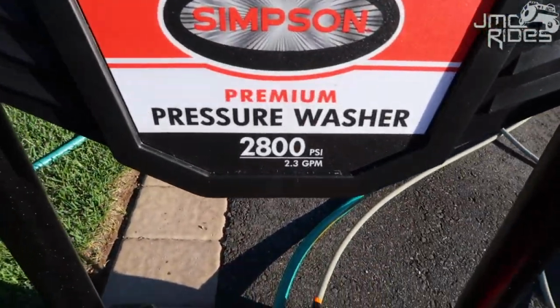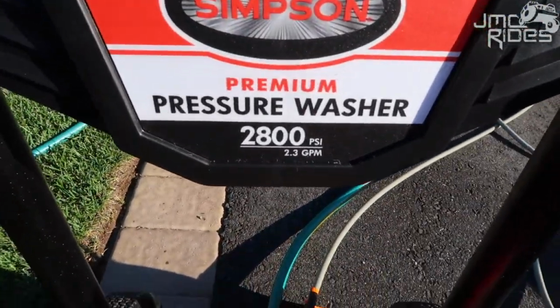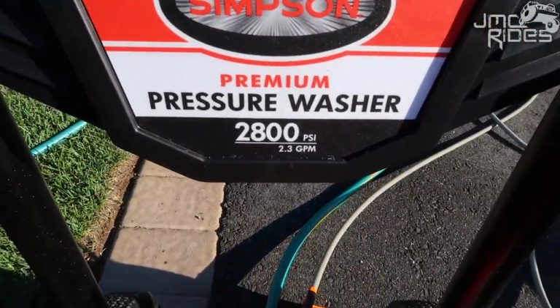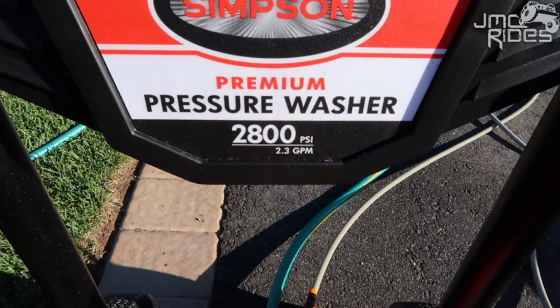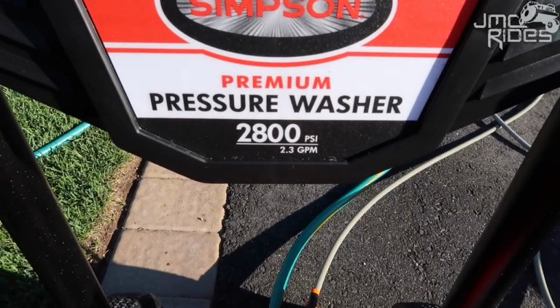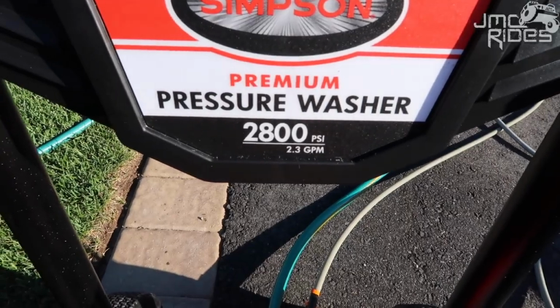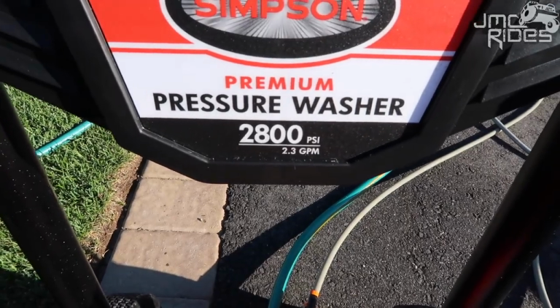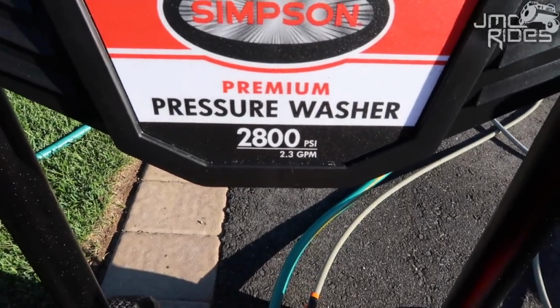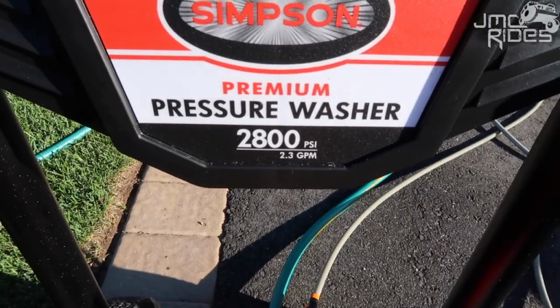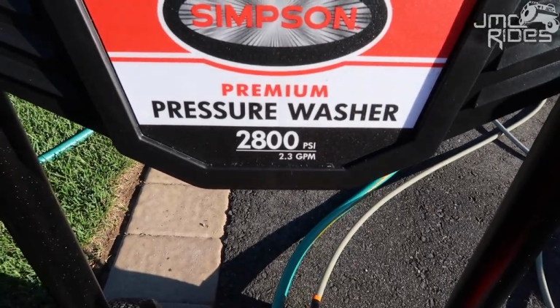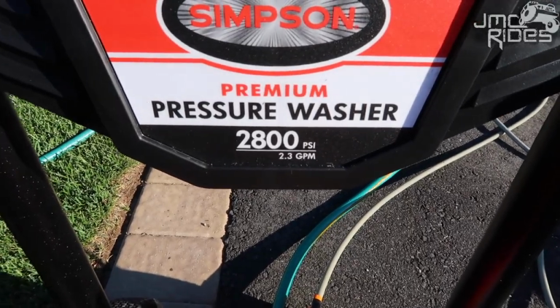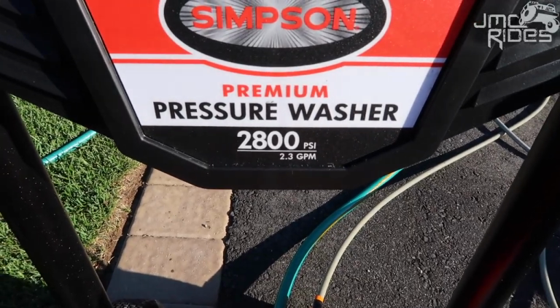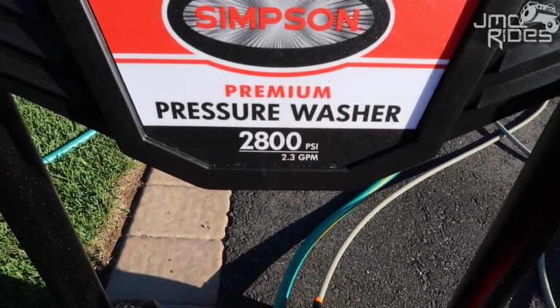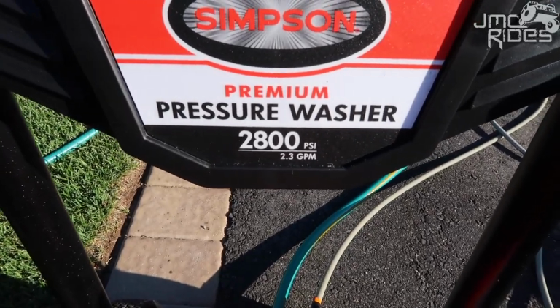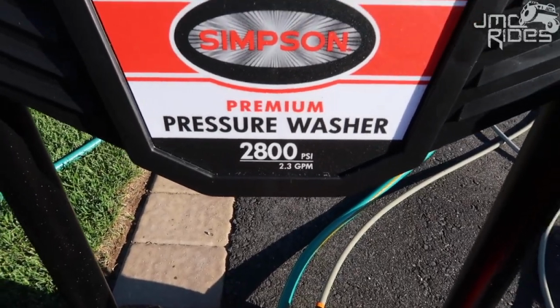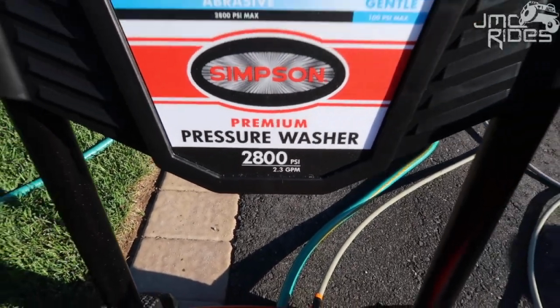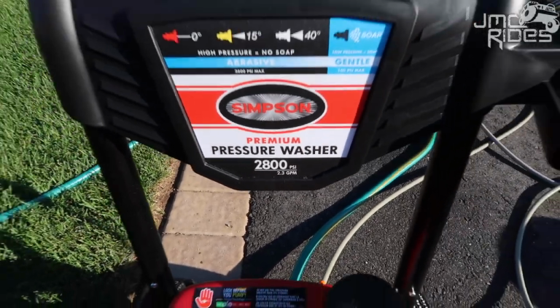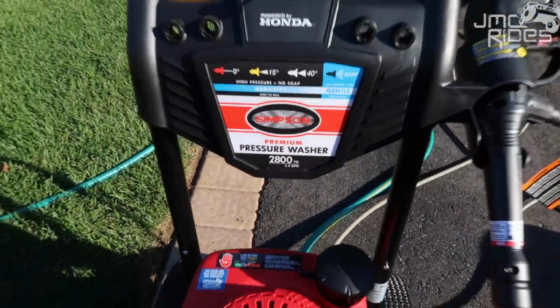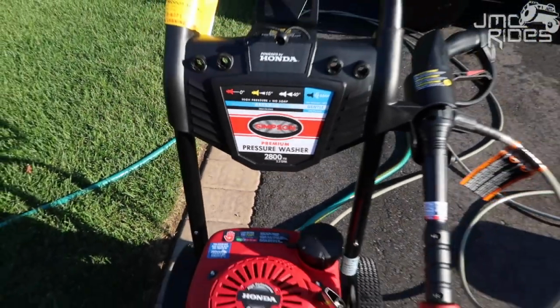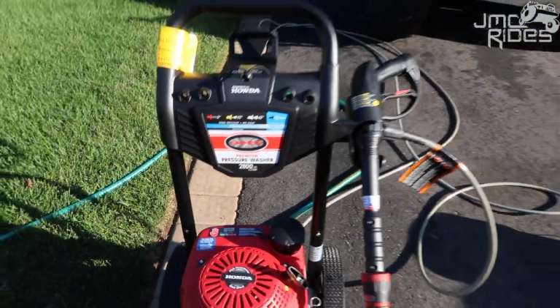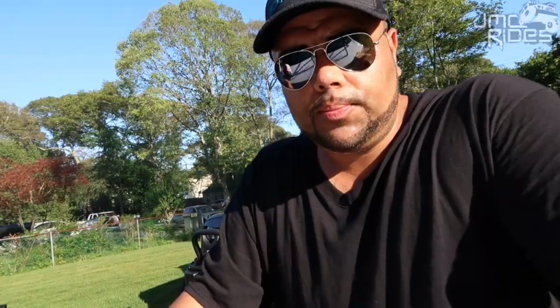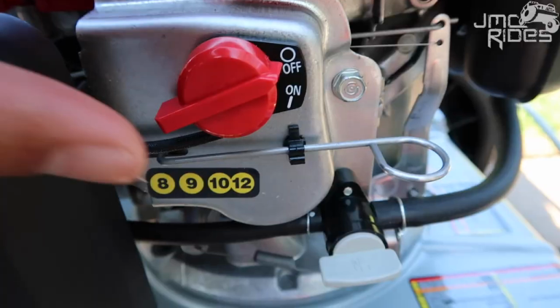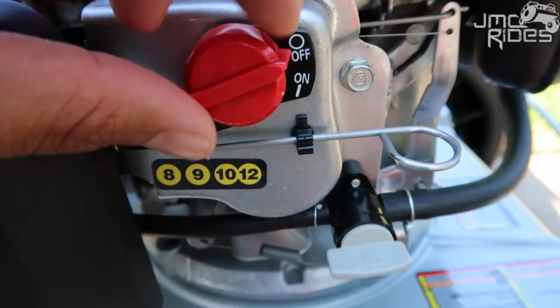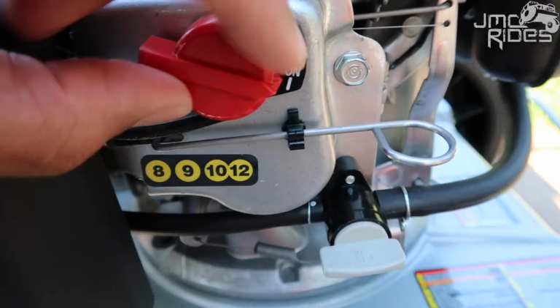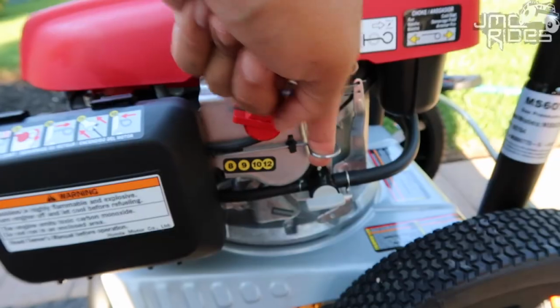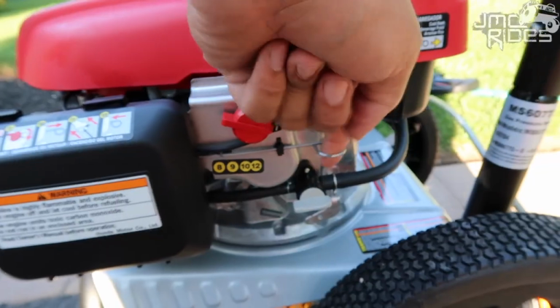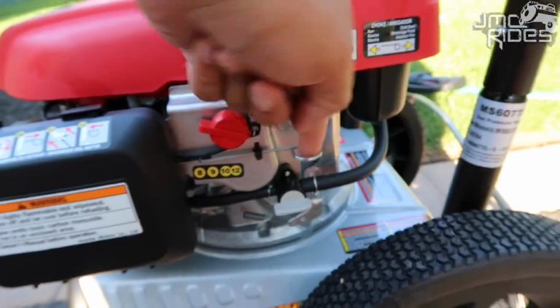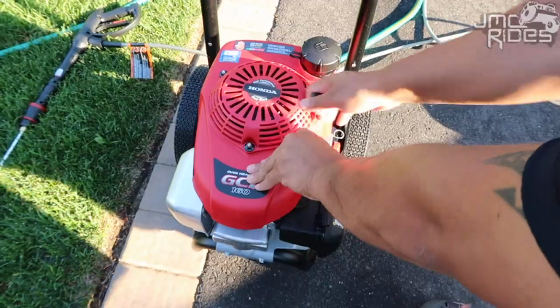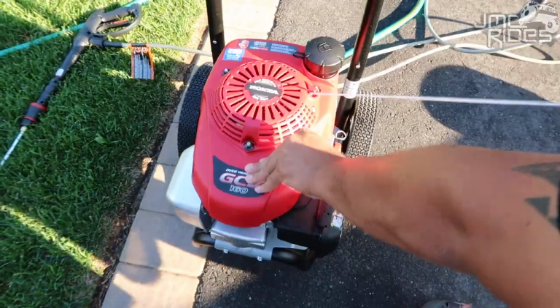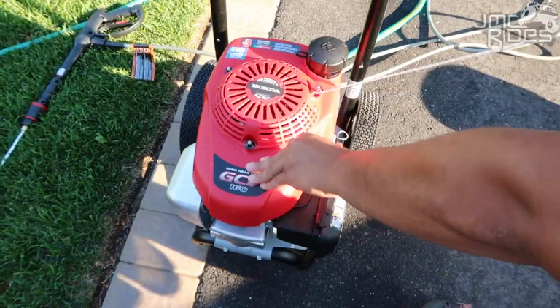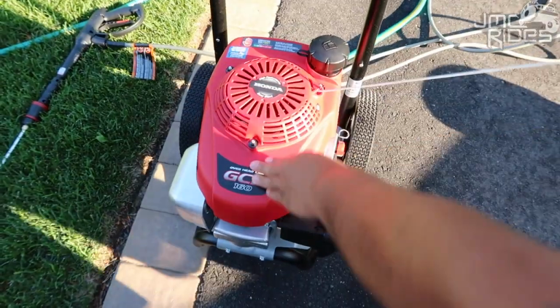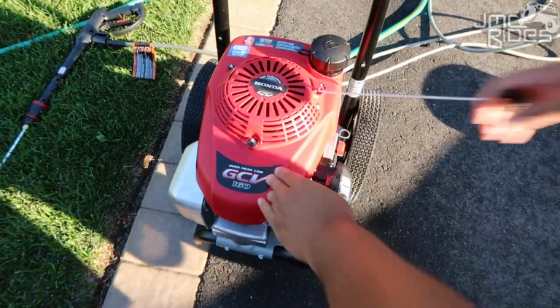This is a 2800 PSI, 2.3 gallons per minute pressure washer.